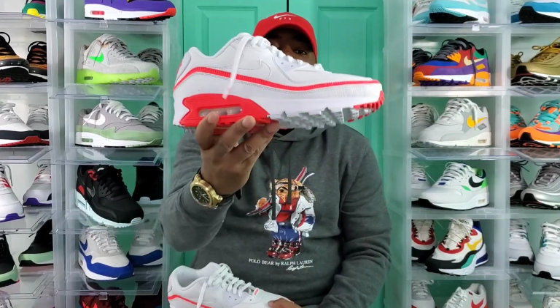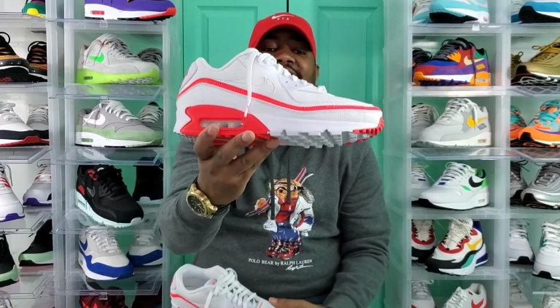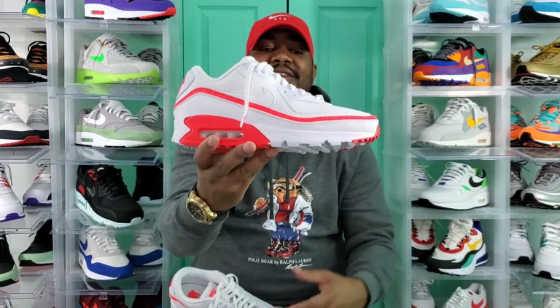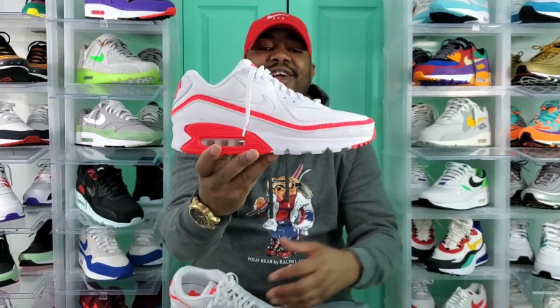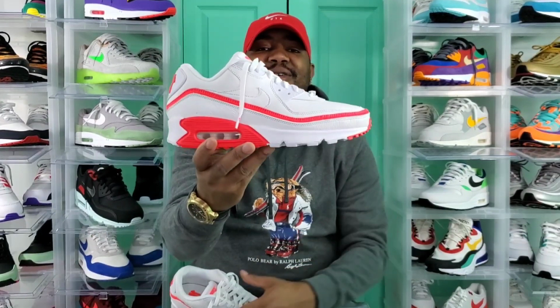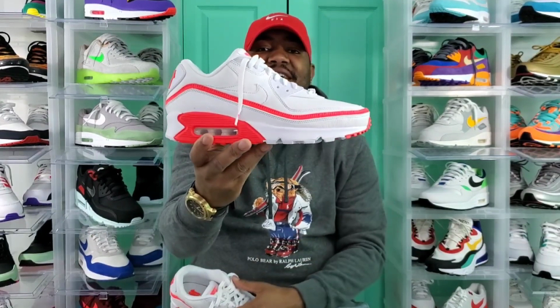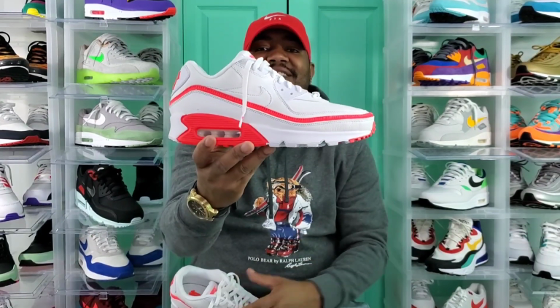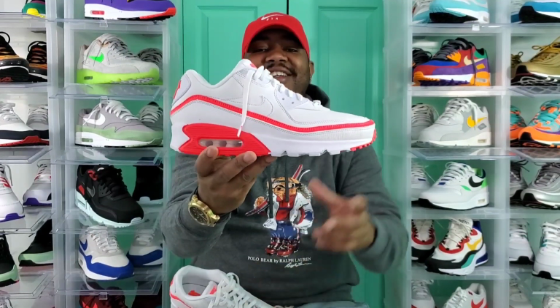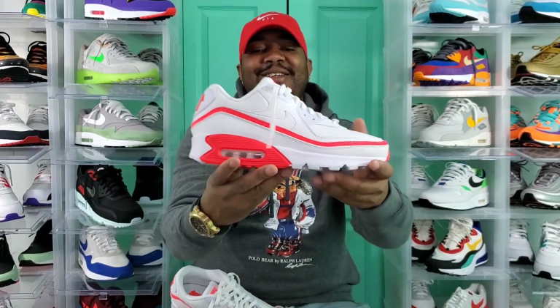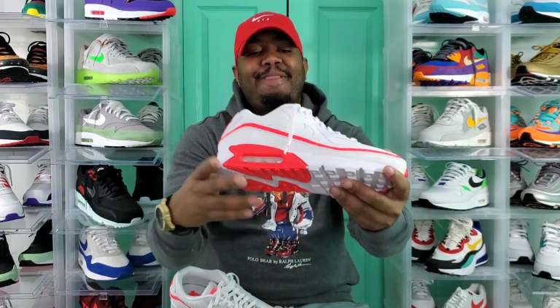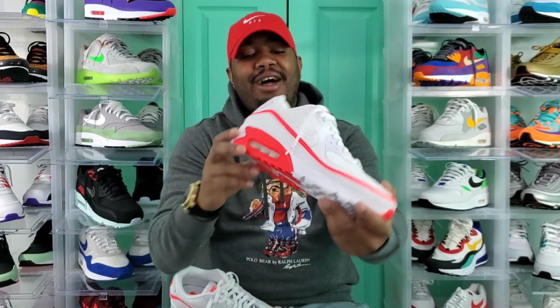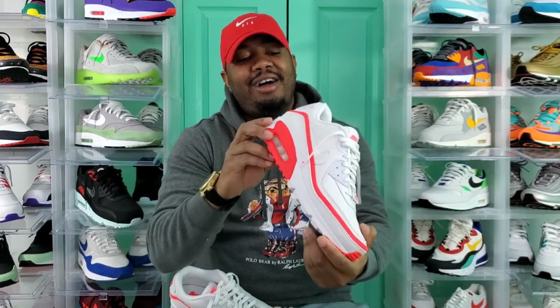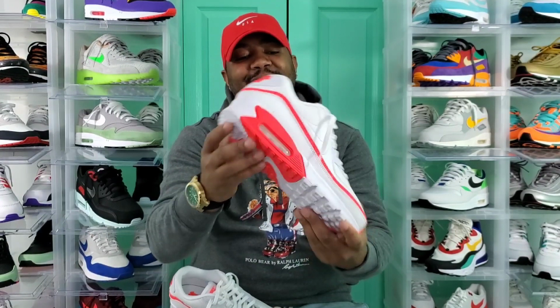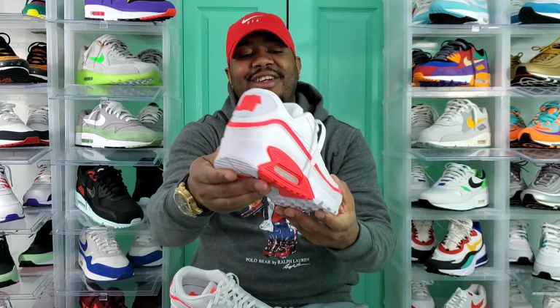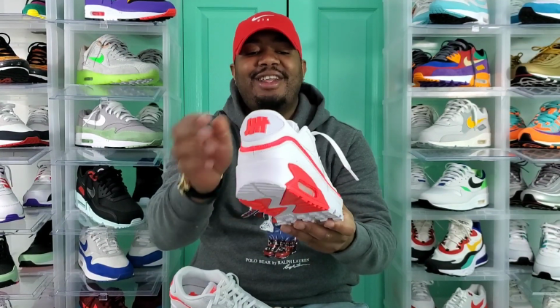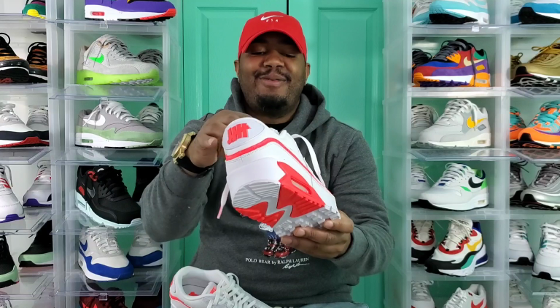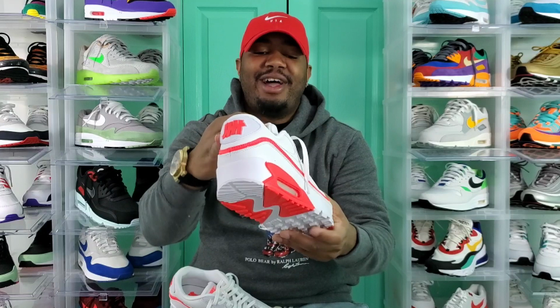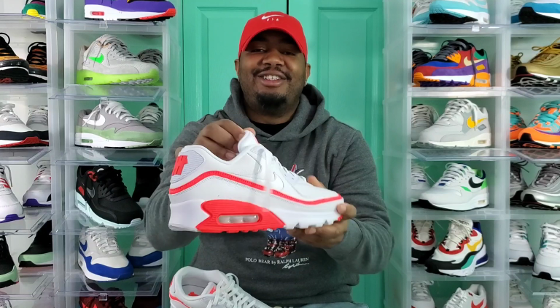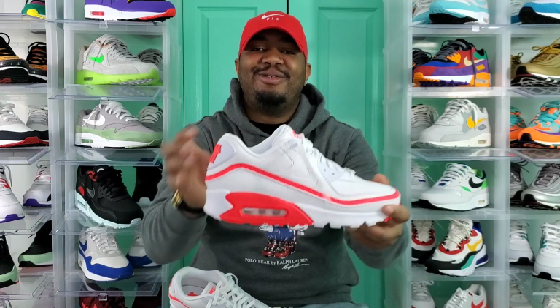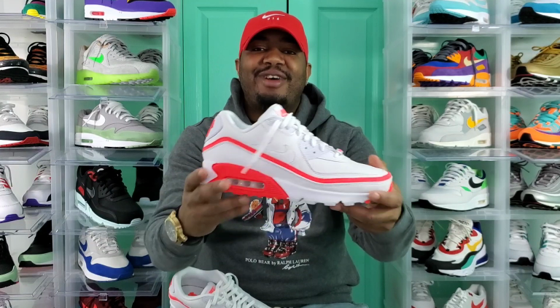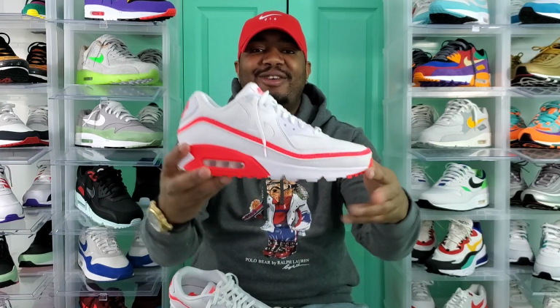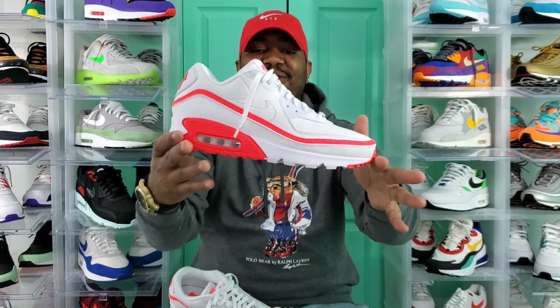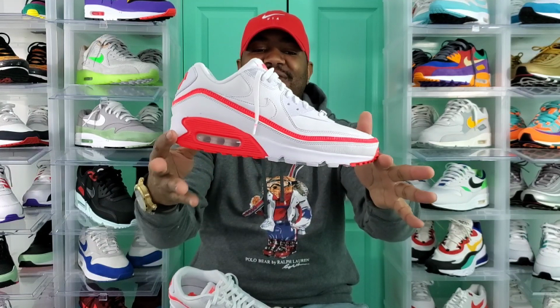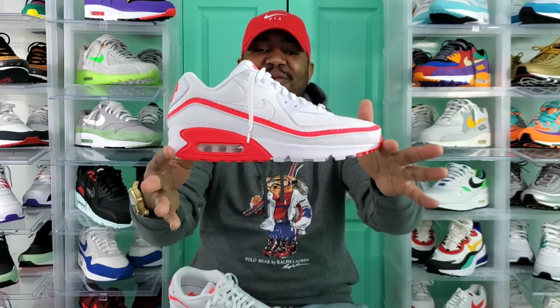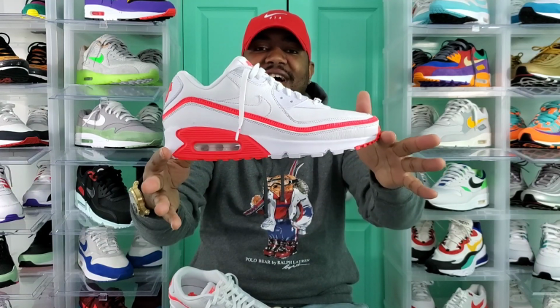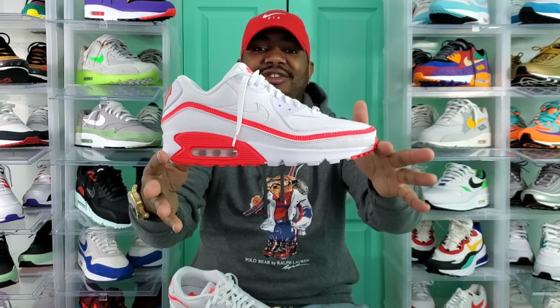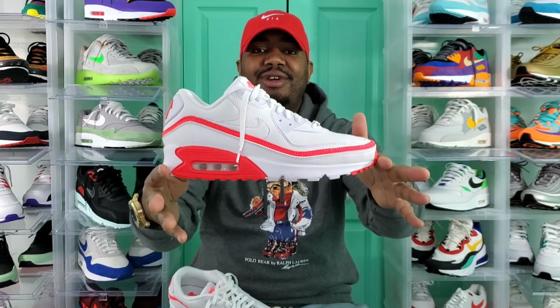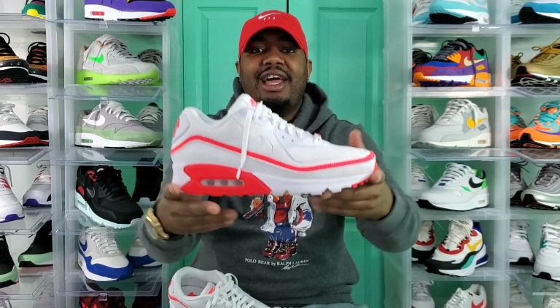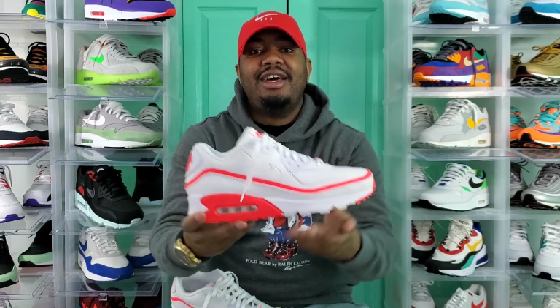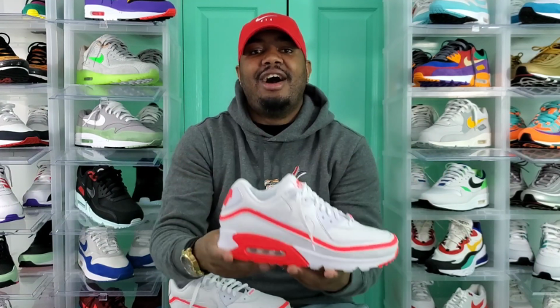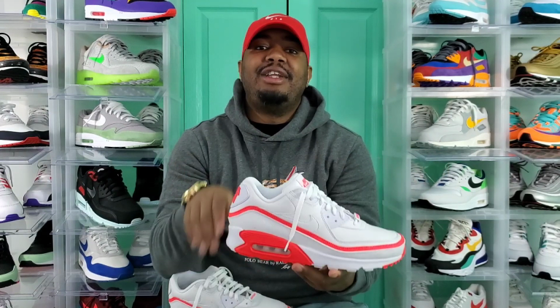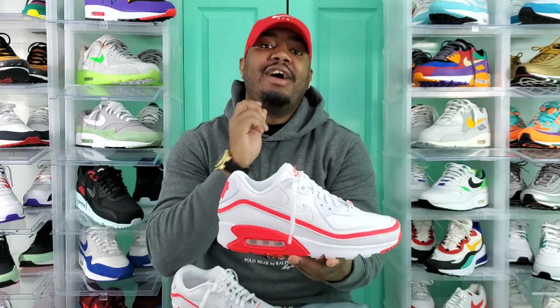There you guys have it — the Air Max 90 Undefeated Collab White and Solar Red on feet. Hope you guys enjoyed that.